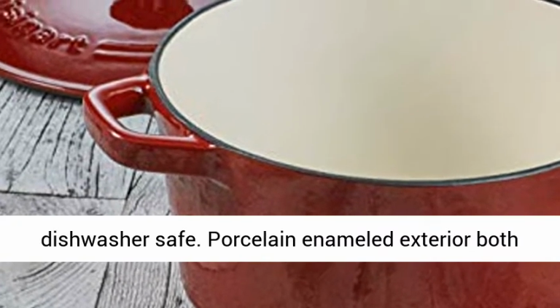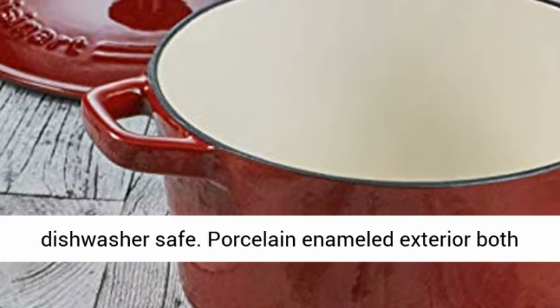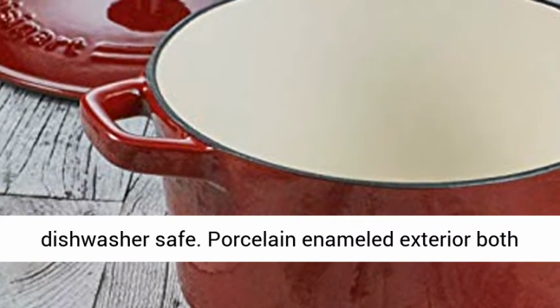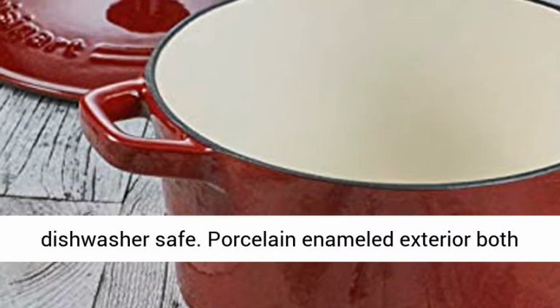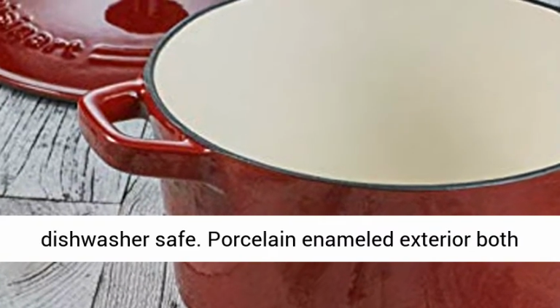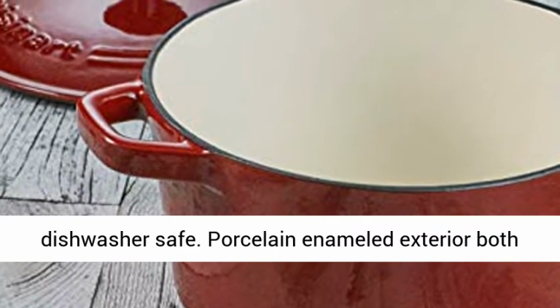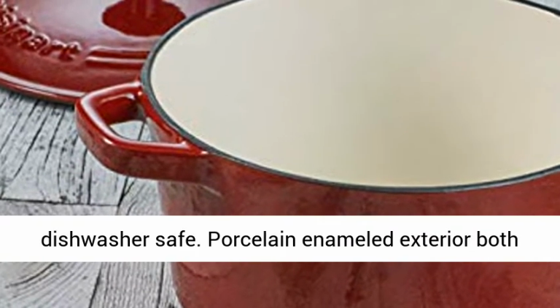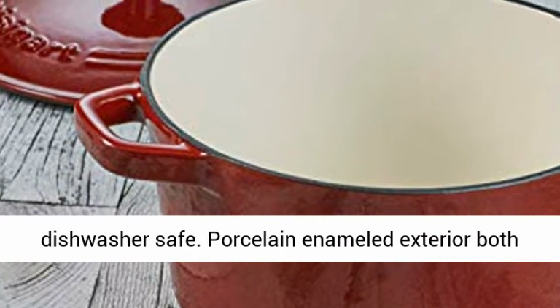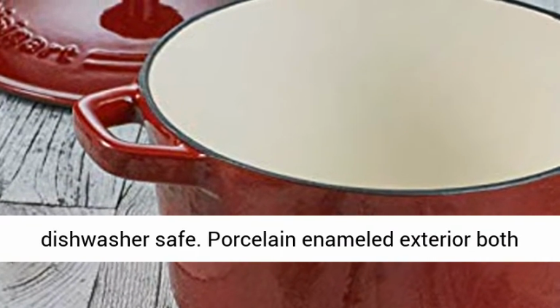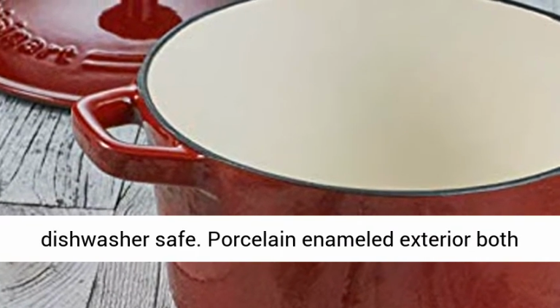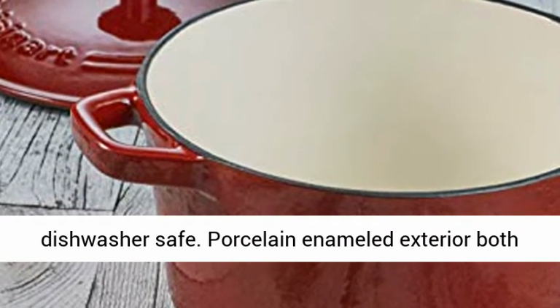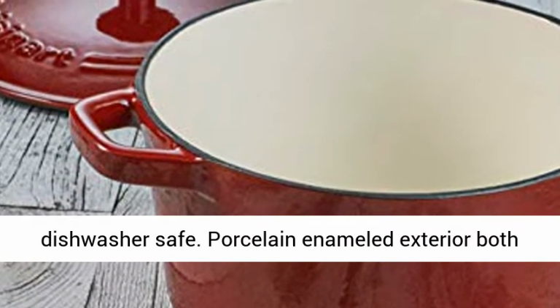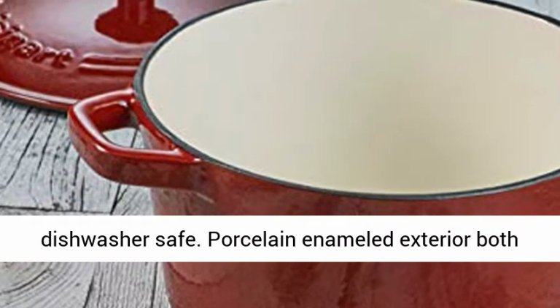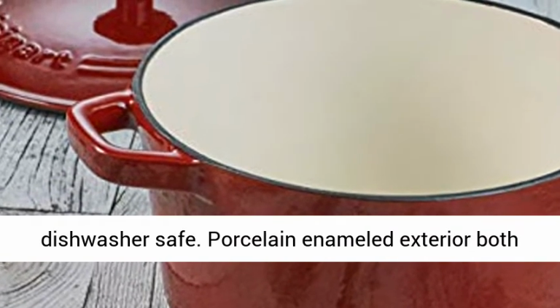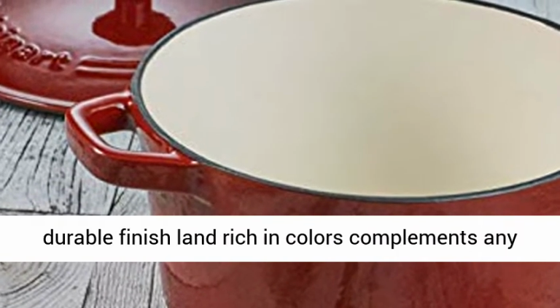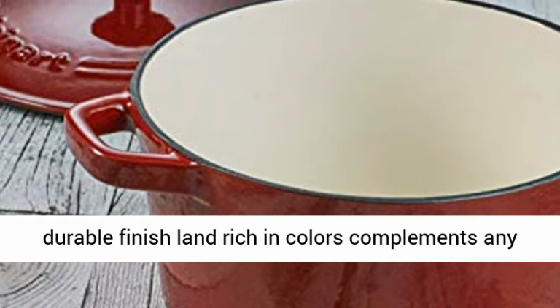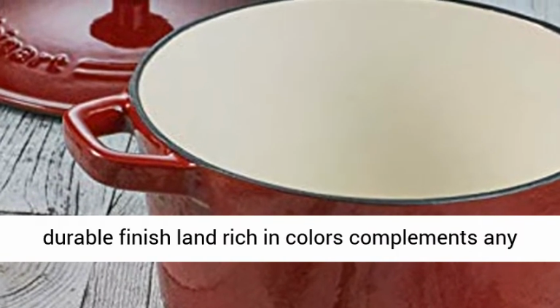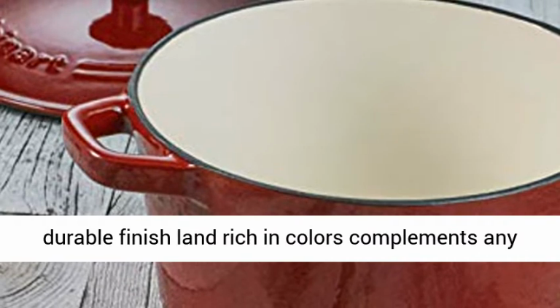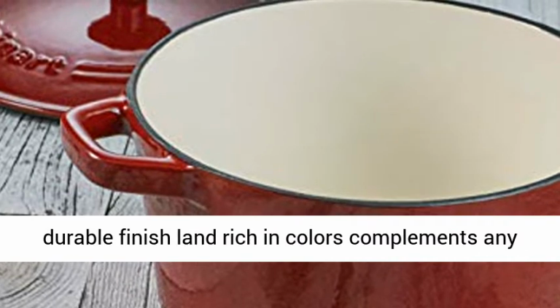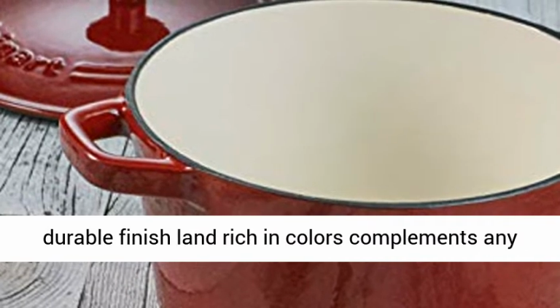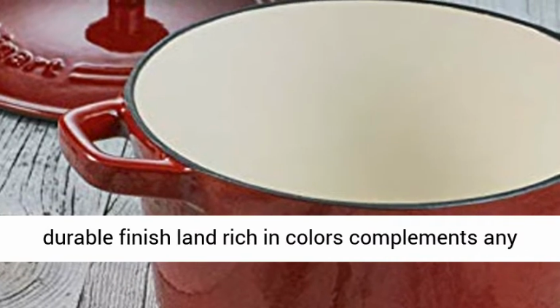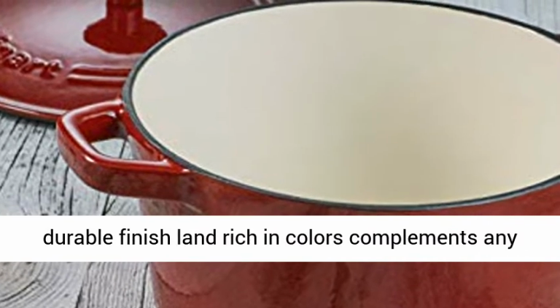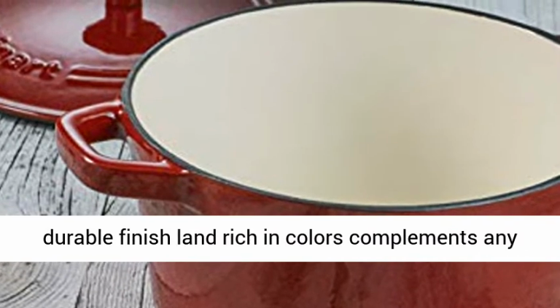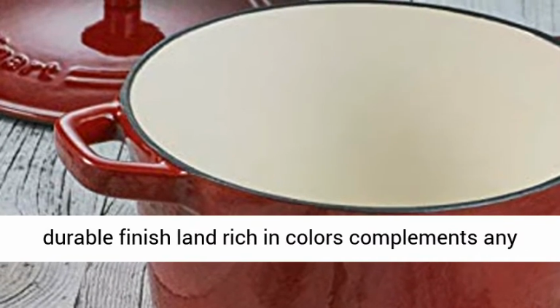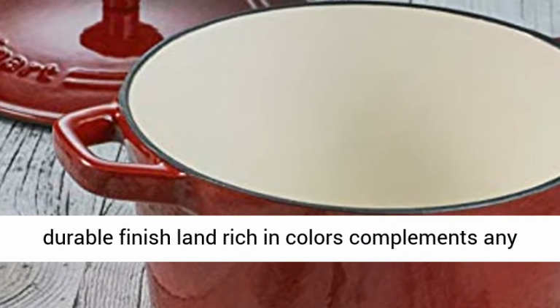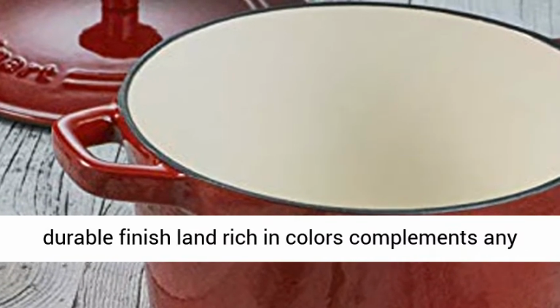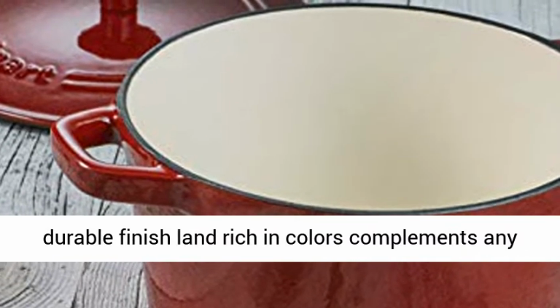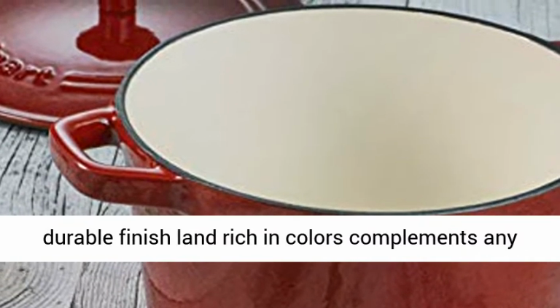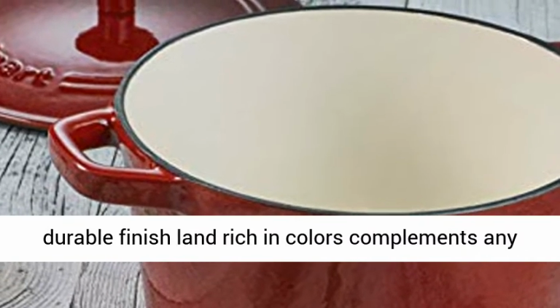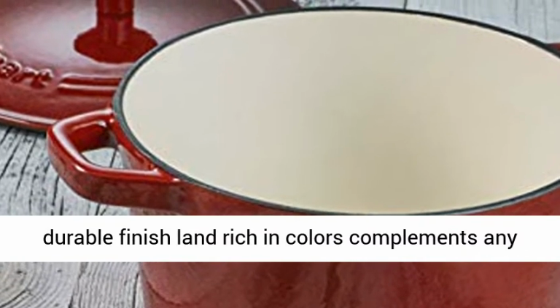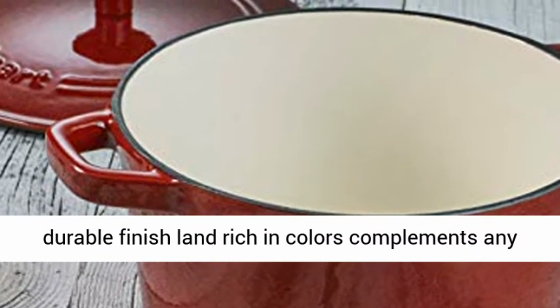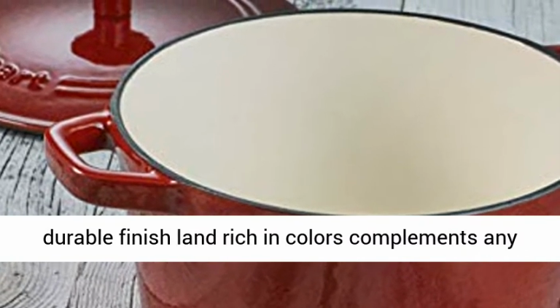Porcelain enameled exterior with a durable finish in rich colors complements any kitchen decor.